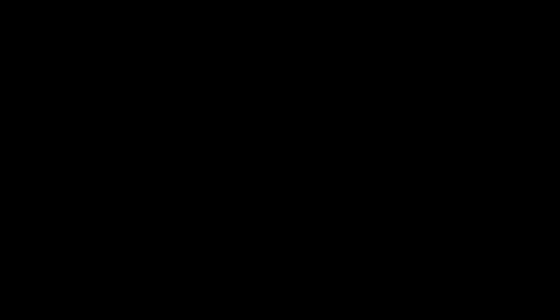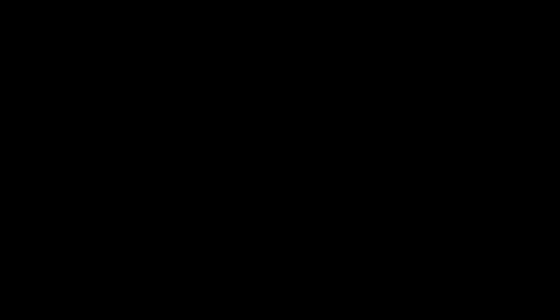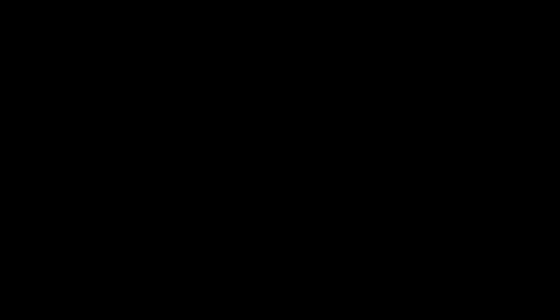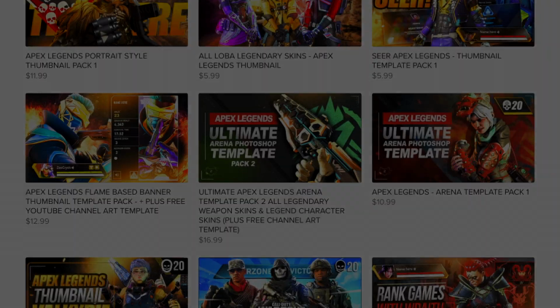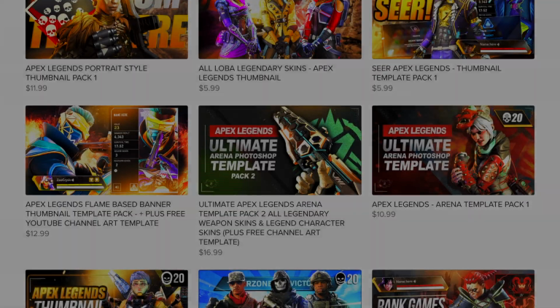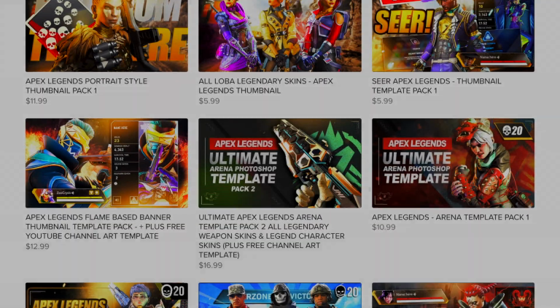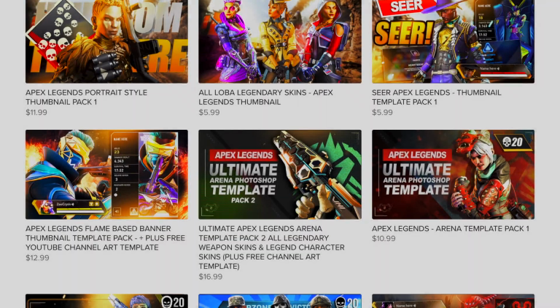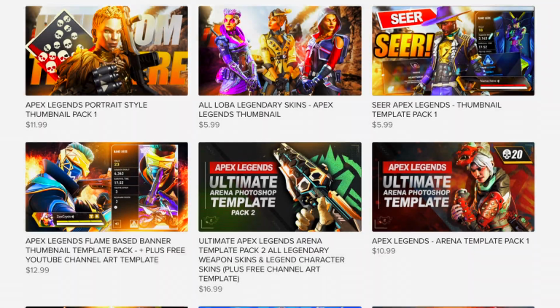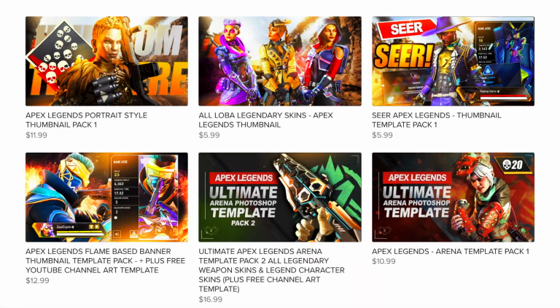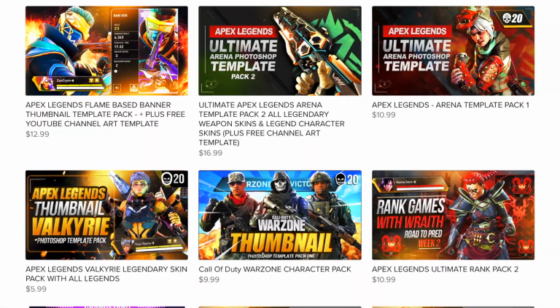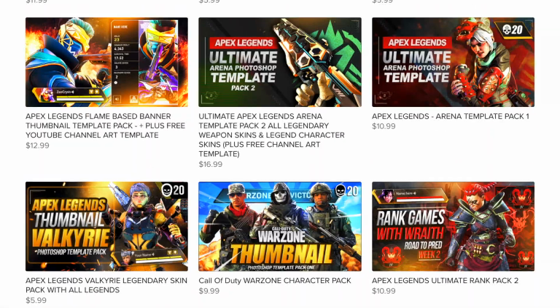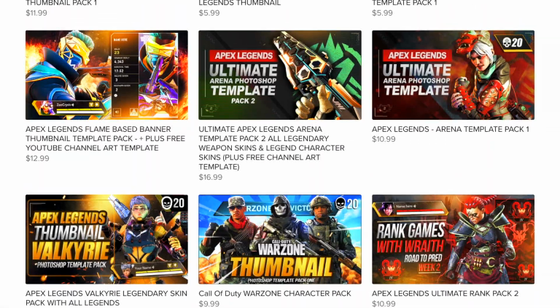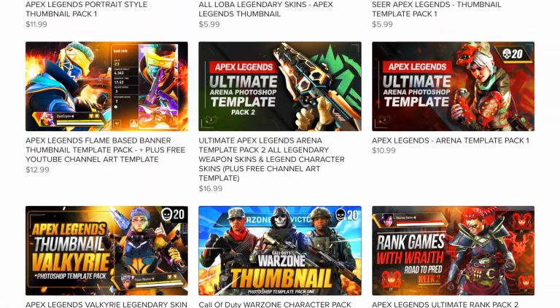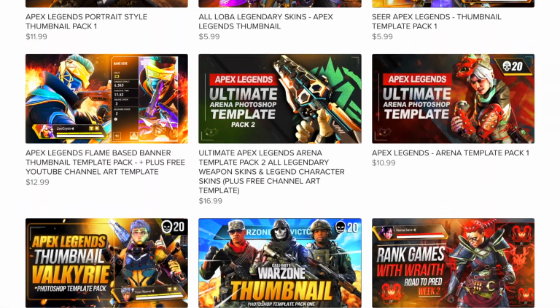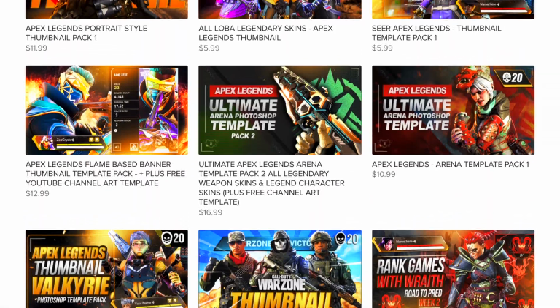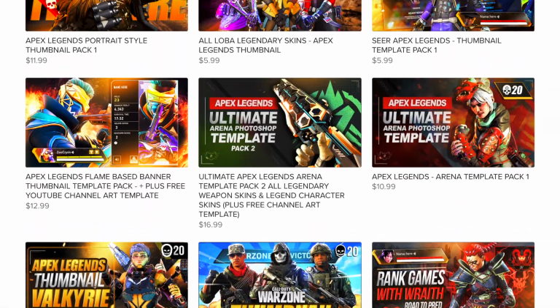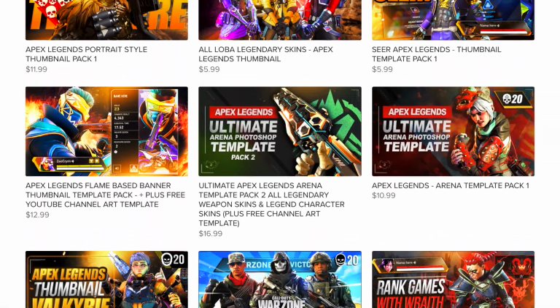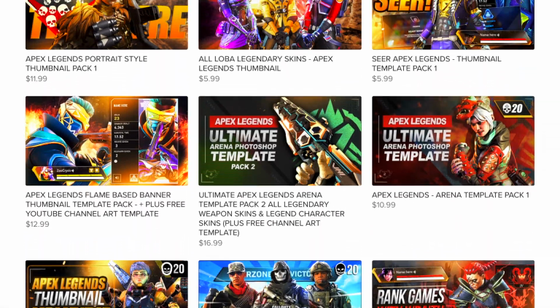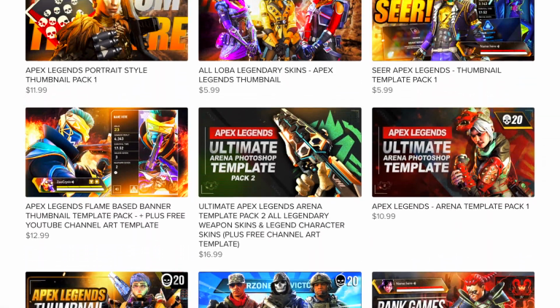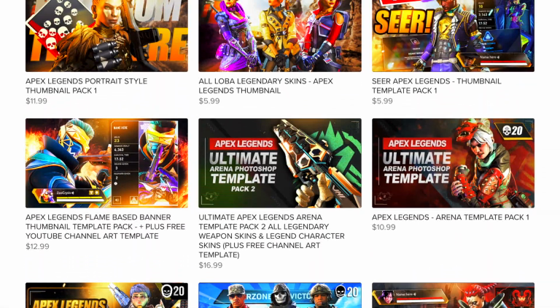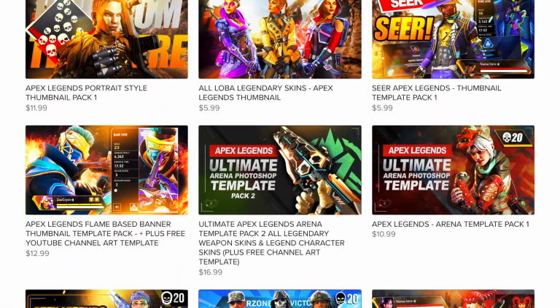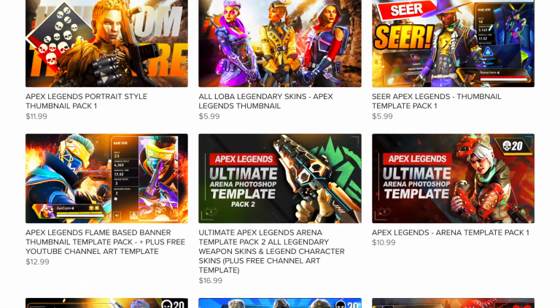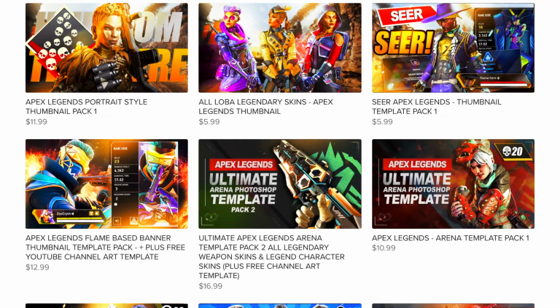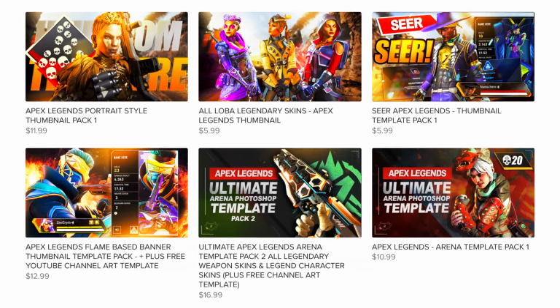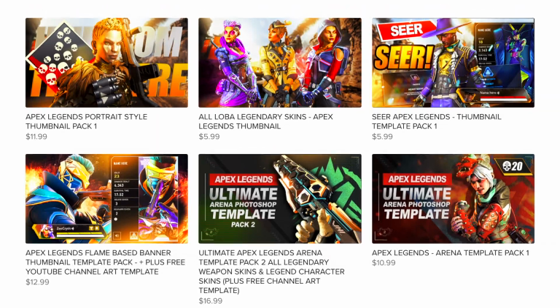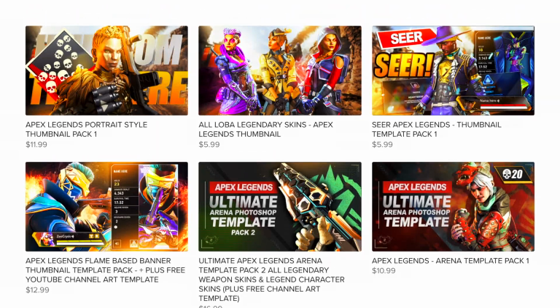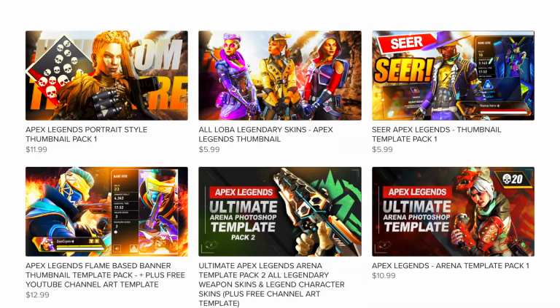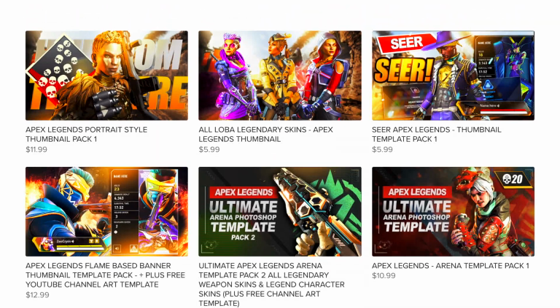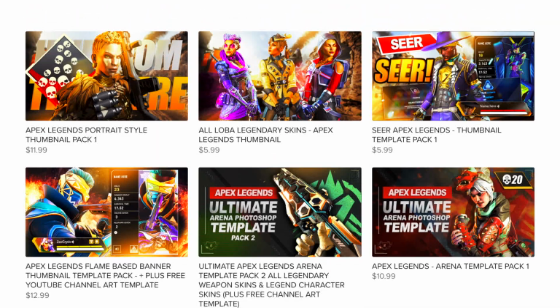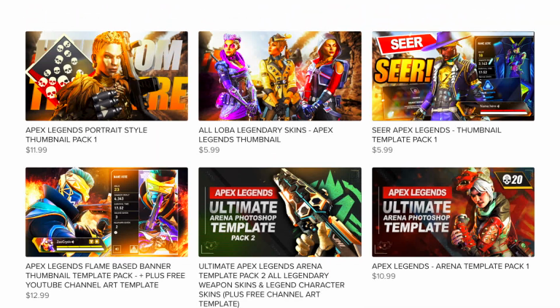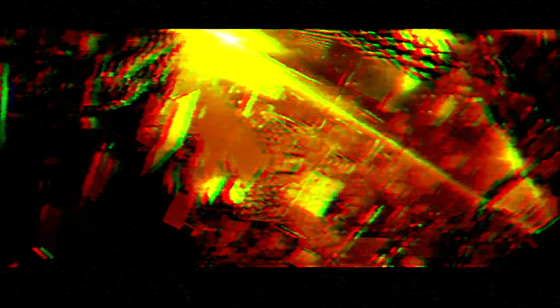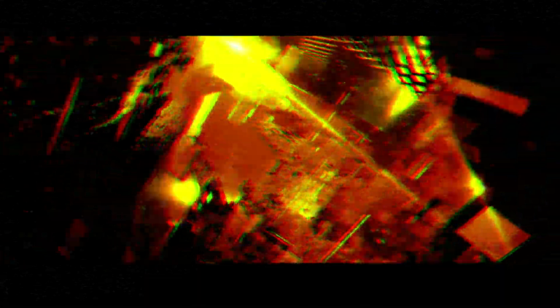Hey, if you like my content and you want to support my channel while supporting your own channel, check out my Apex Legends thumbnail template store down below.